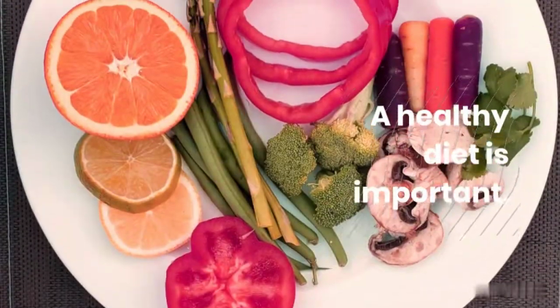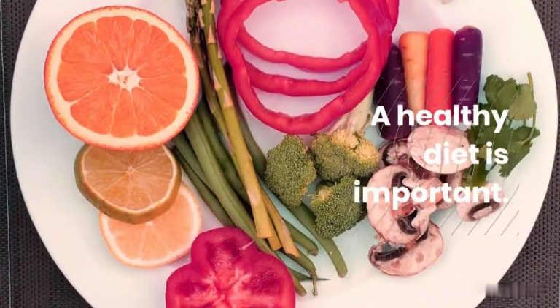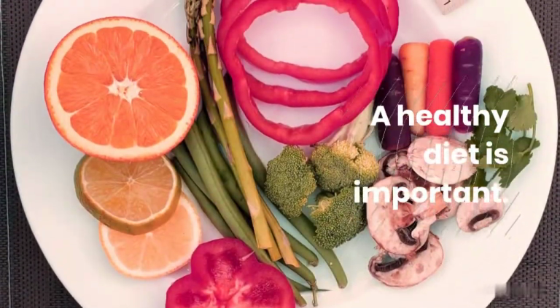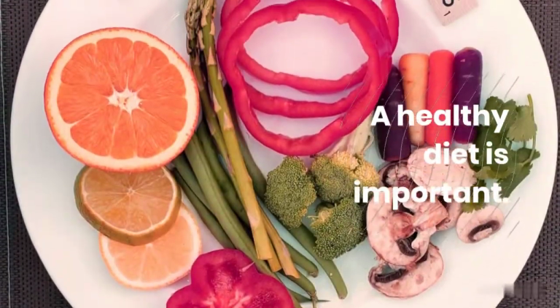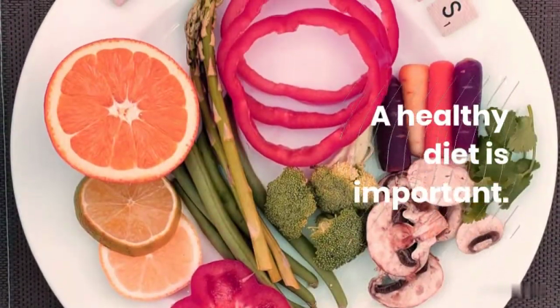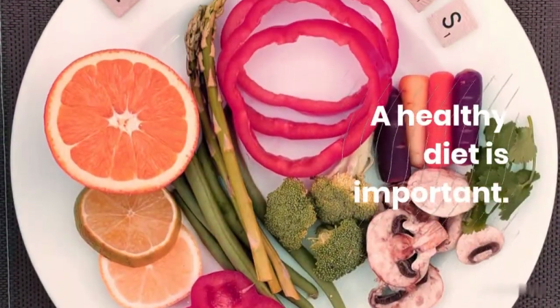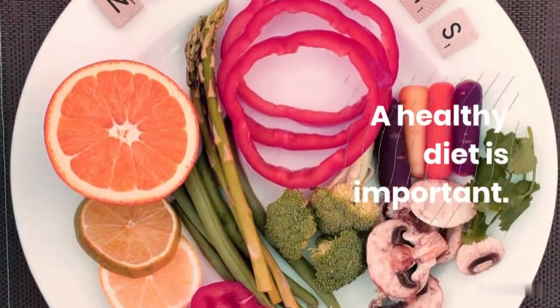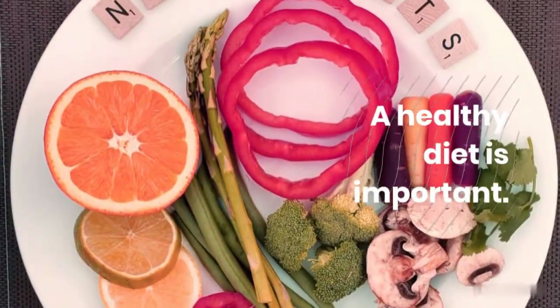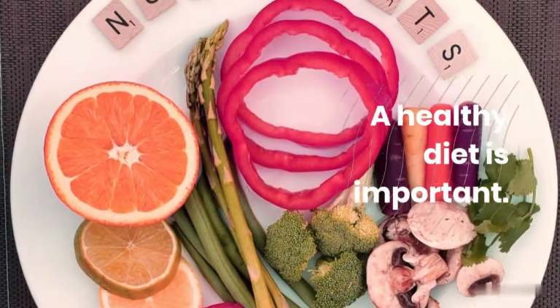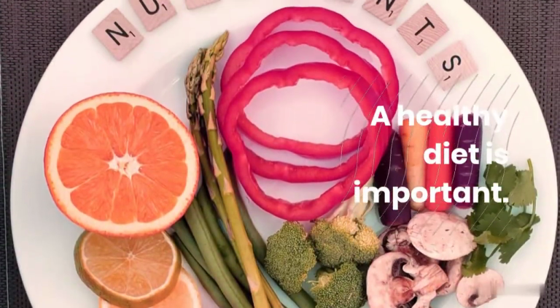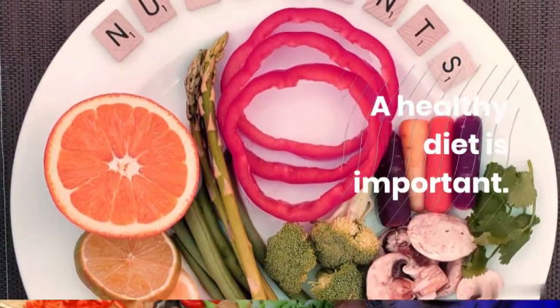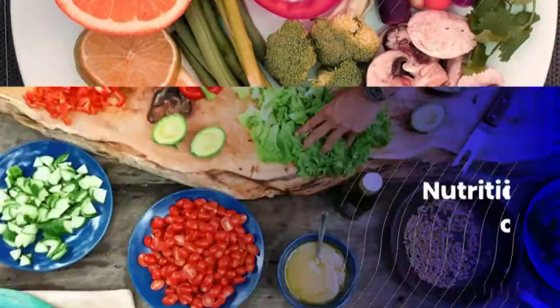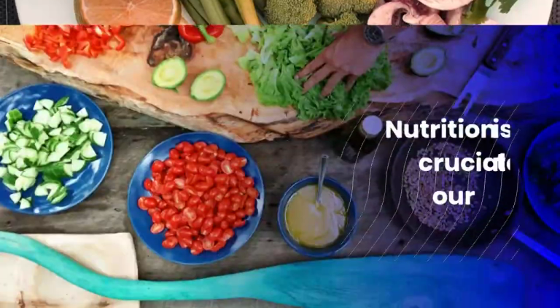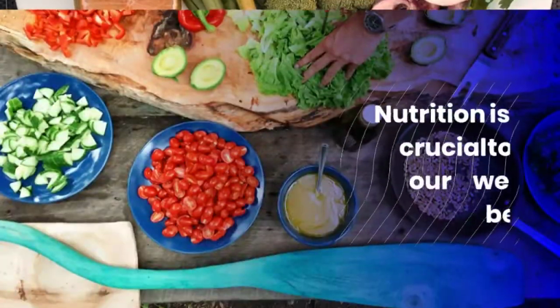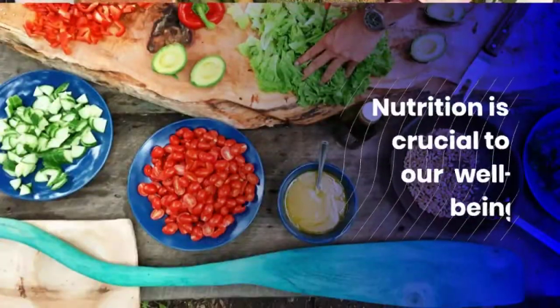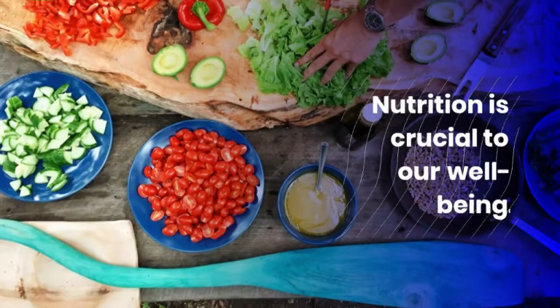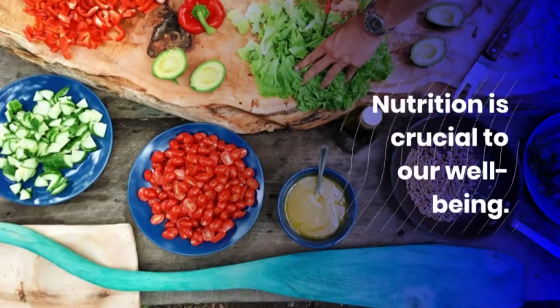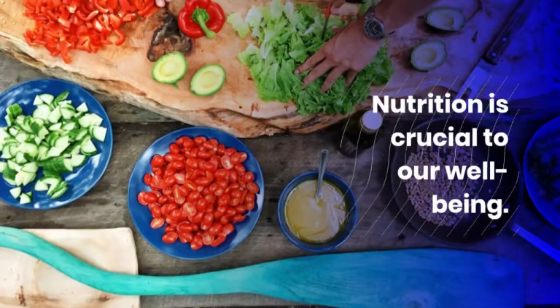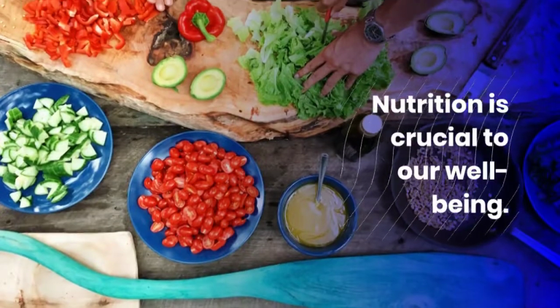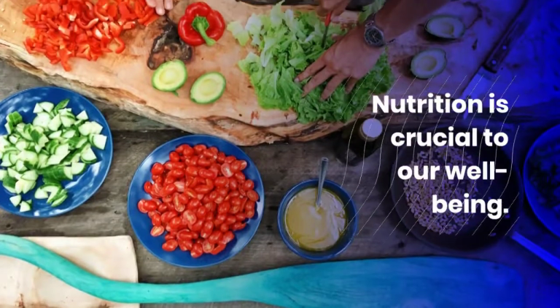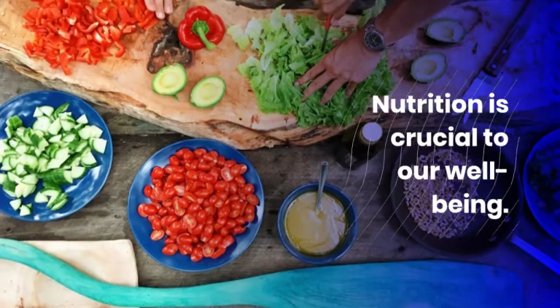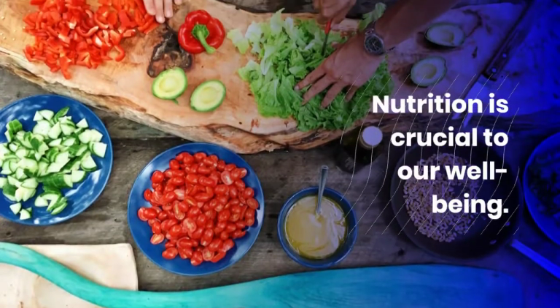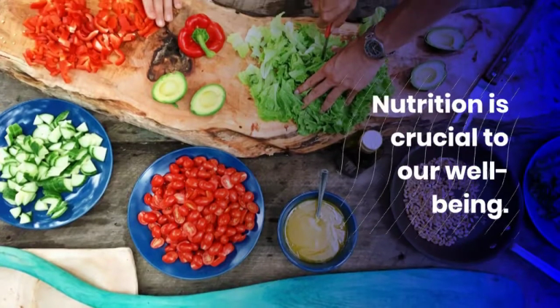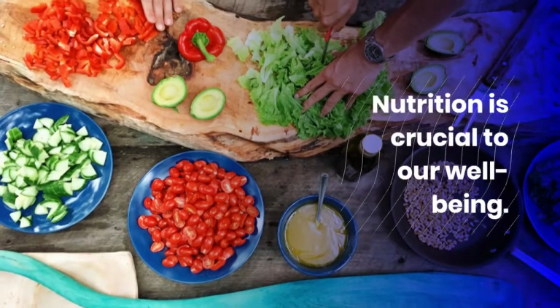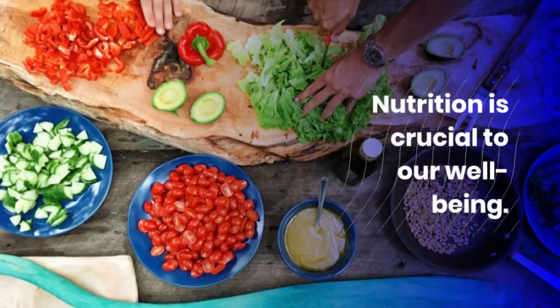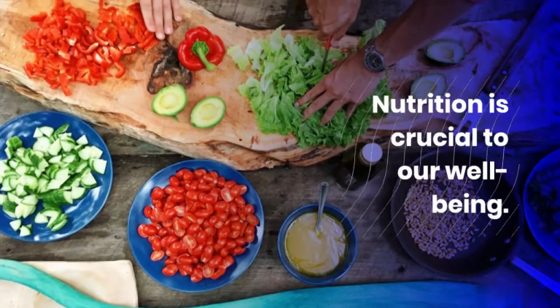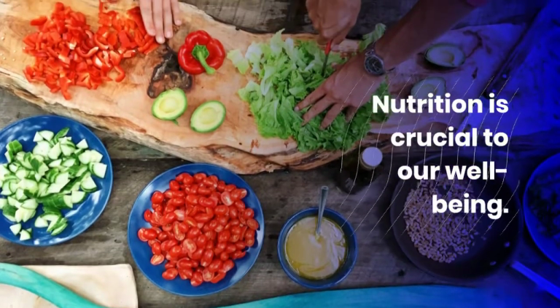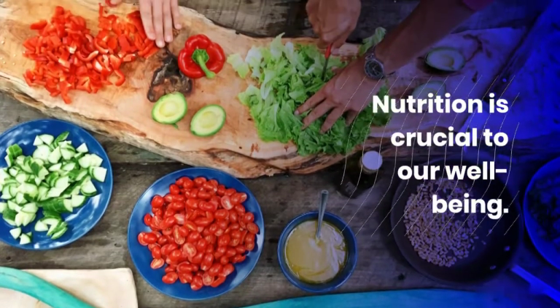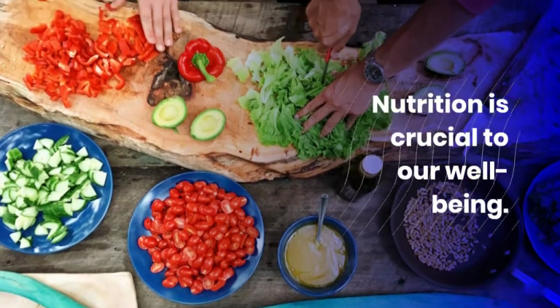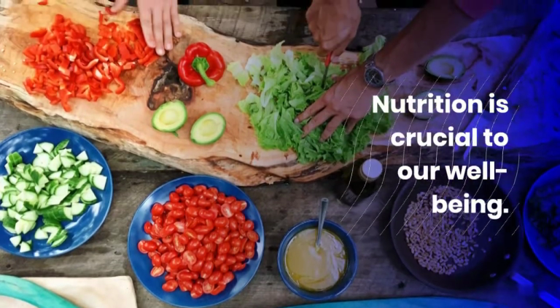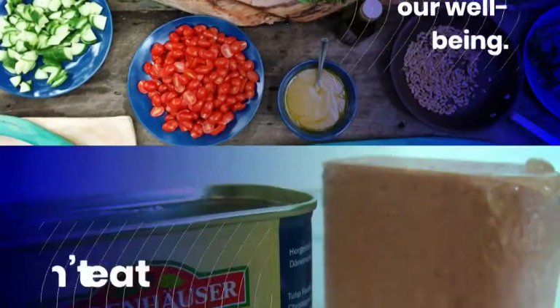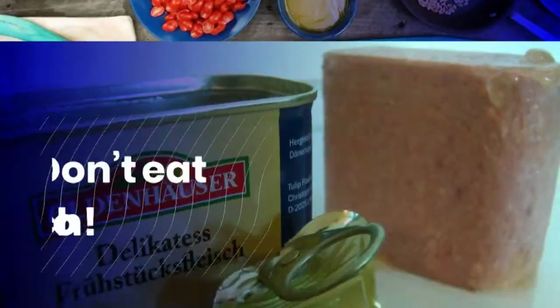A healthy diet is important. Nutrition is crucial to our well-being.